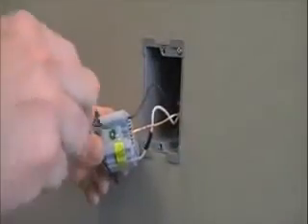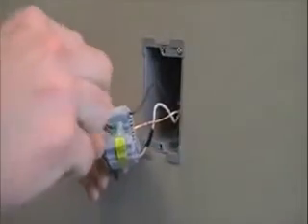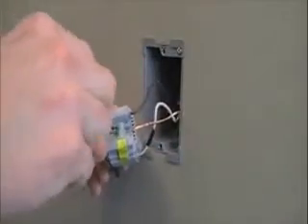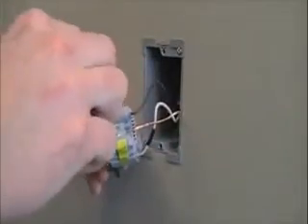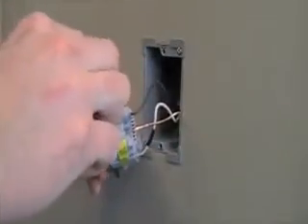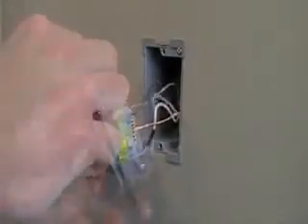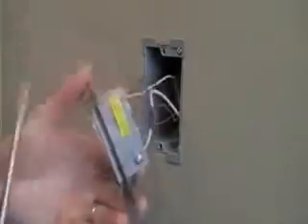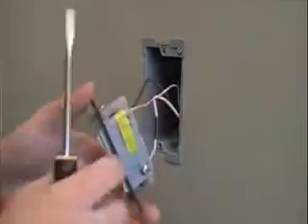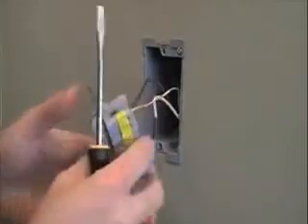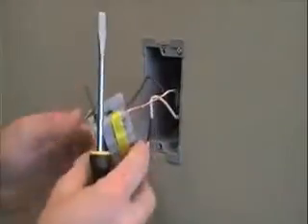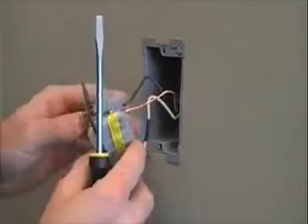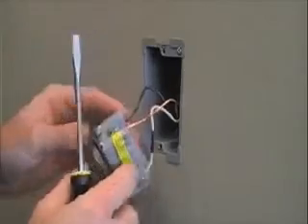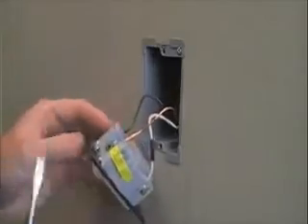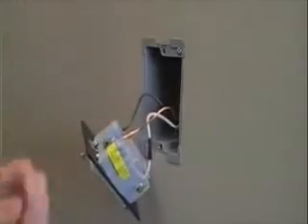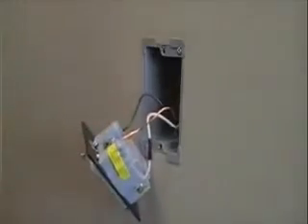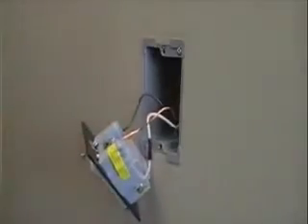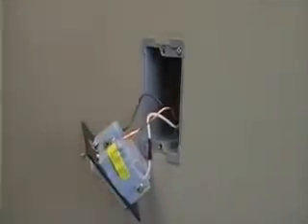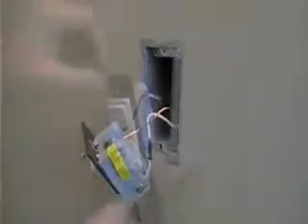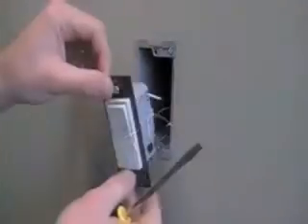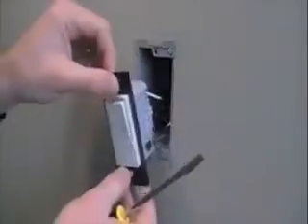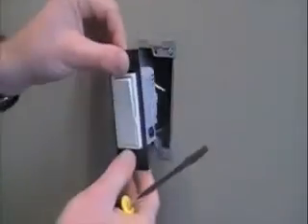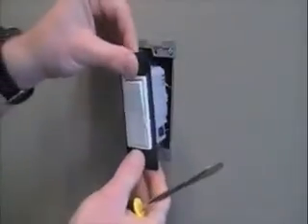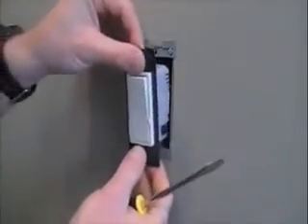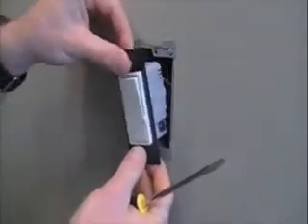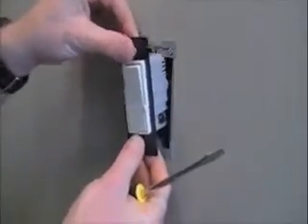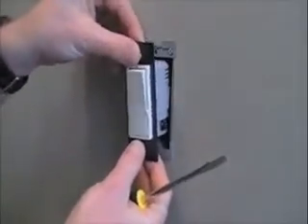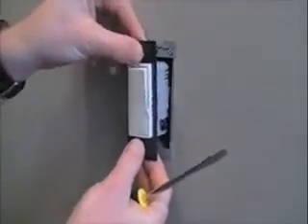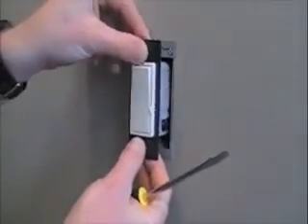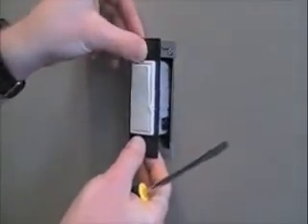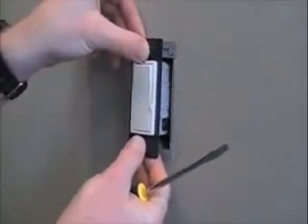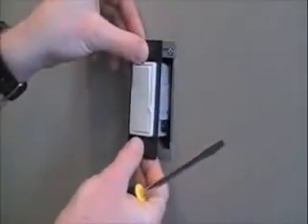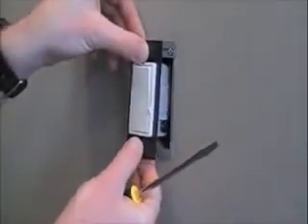Carefully fold the conductors back into the wall box and then mount the Harmony dimmer using the included device mounting screws.